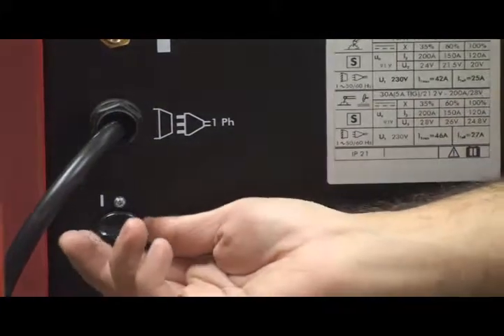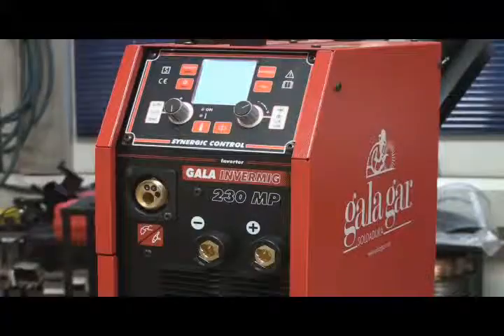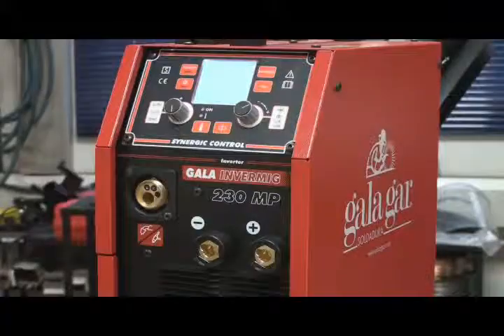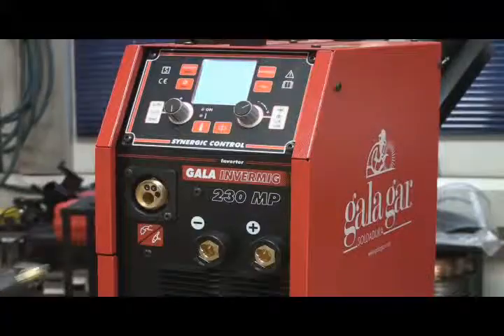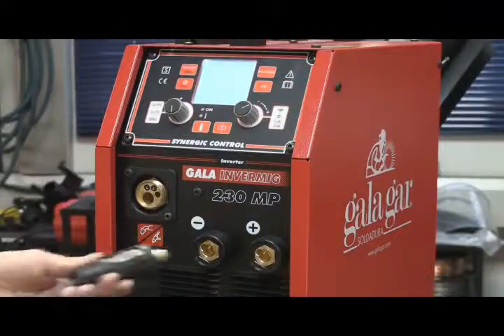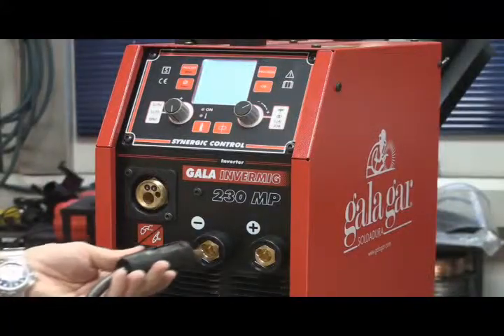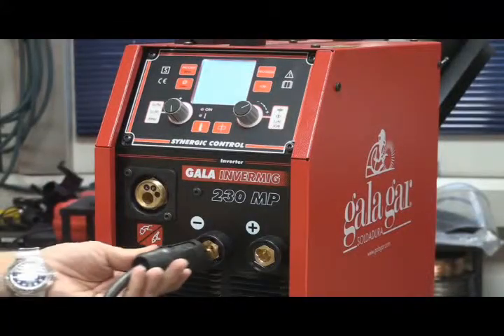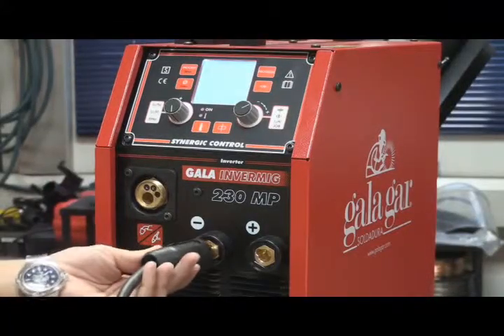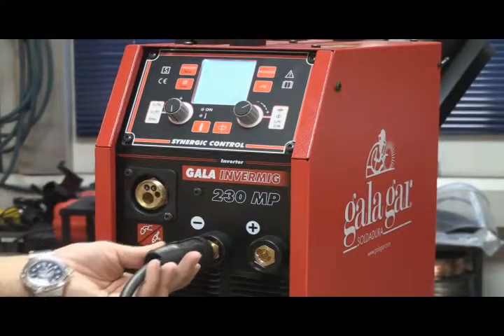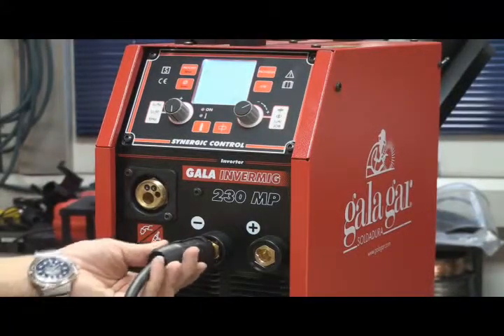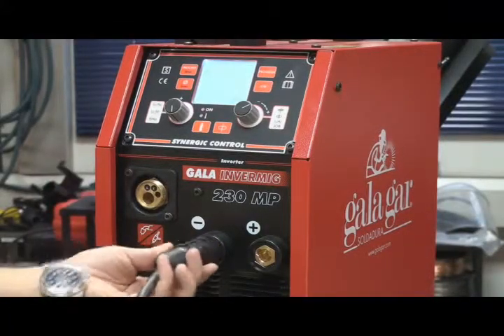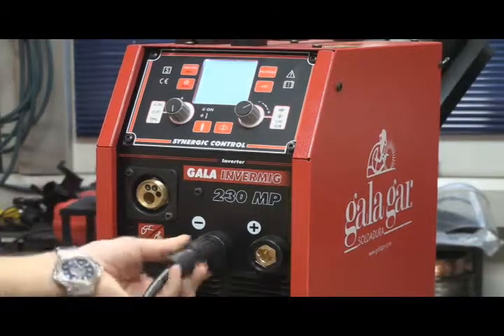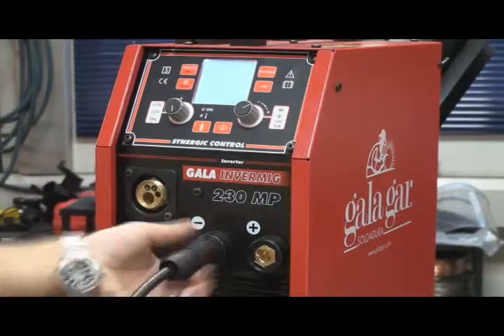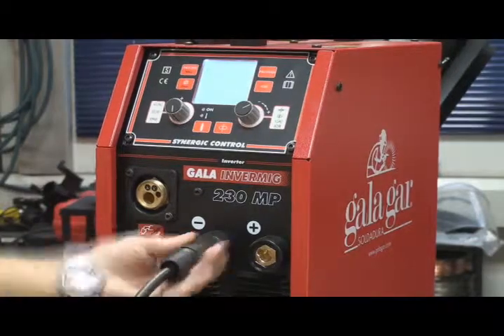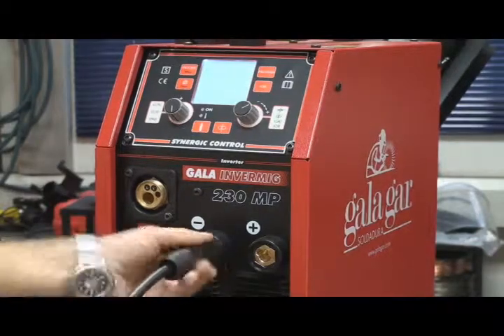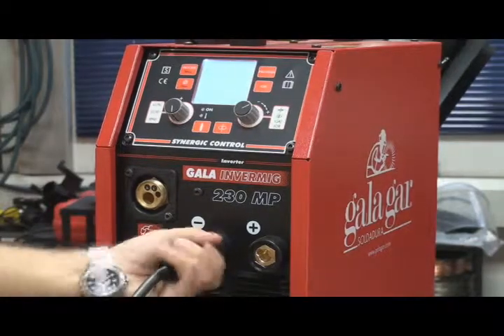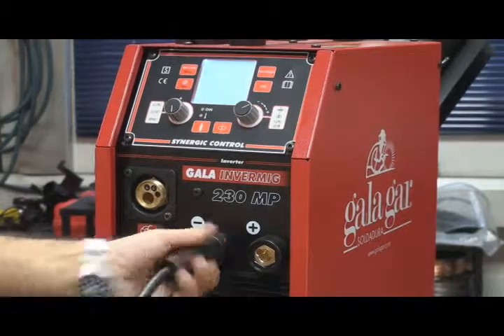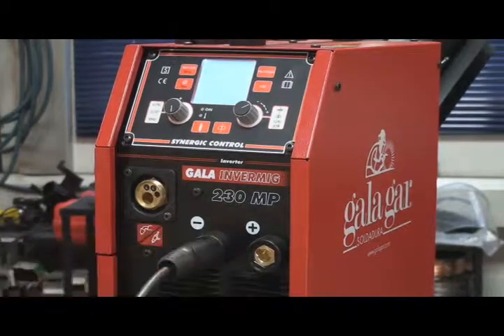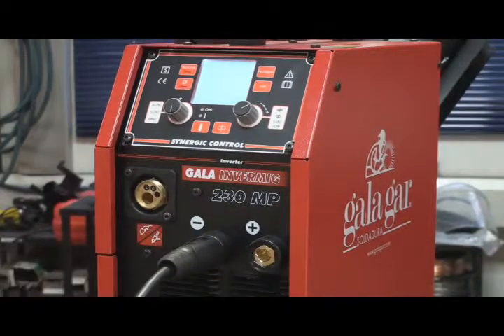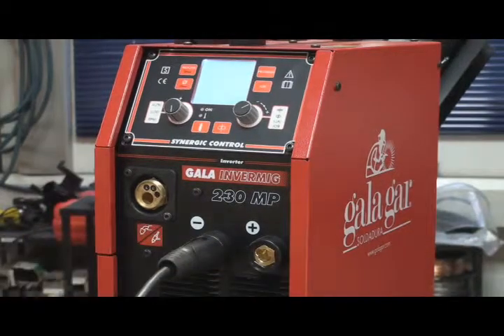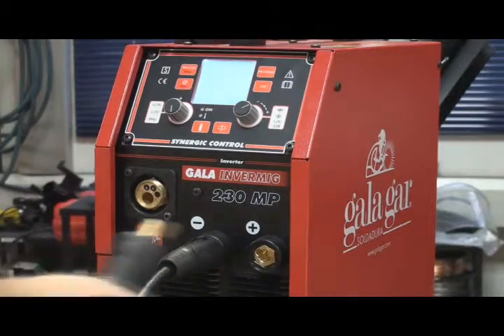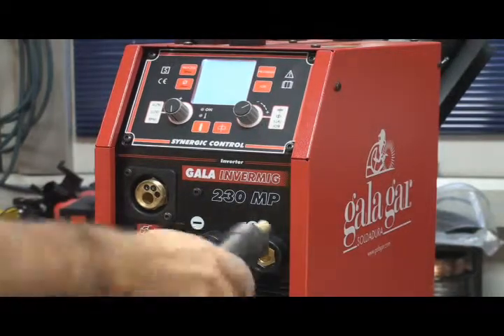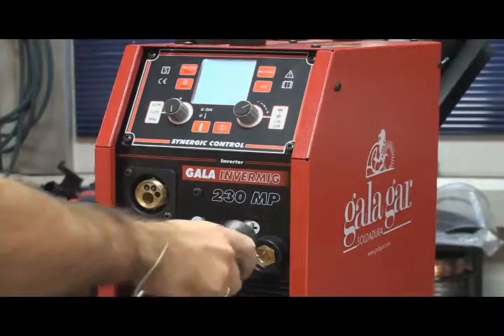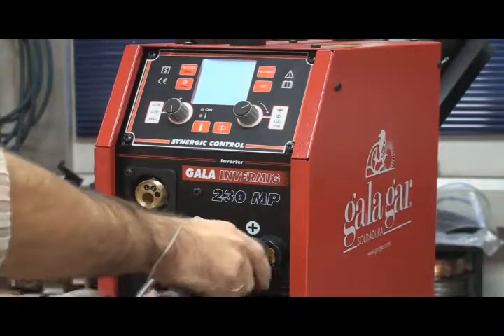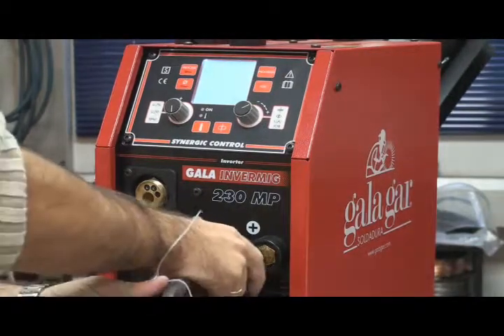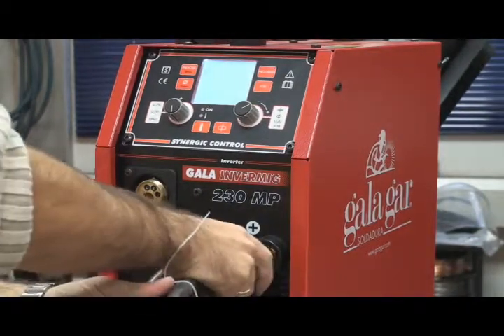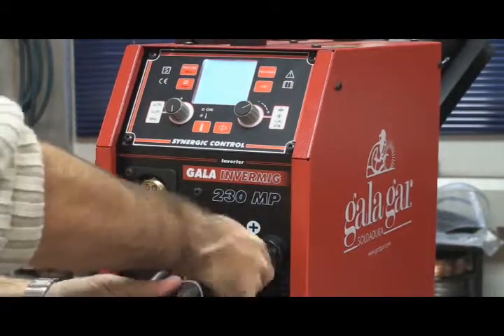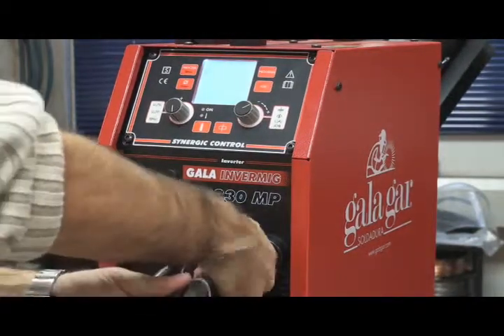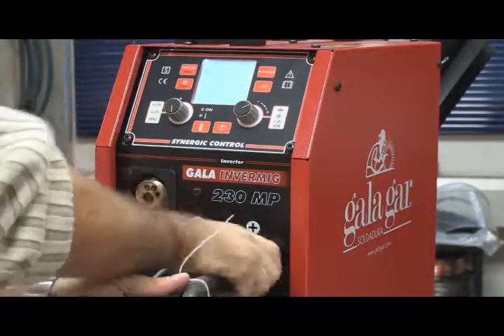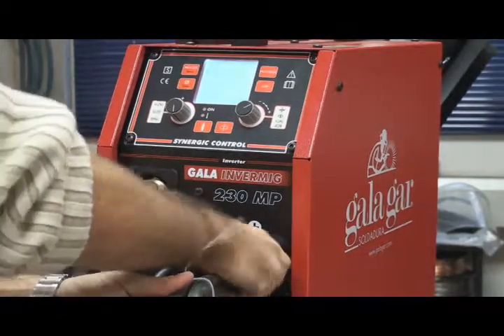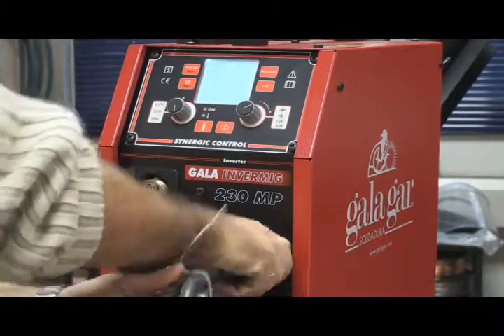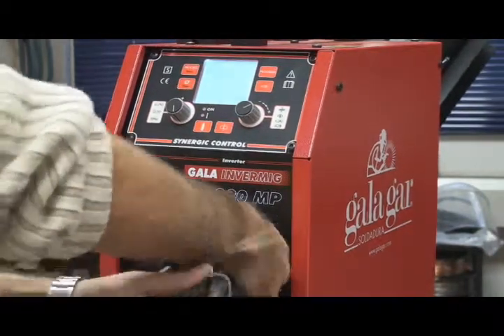Welding accessories connection: we connect the electrode holder clip to the positive pole and the earth clamp to the negative pole.